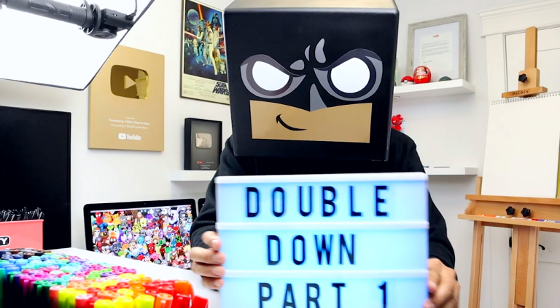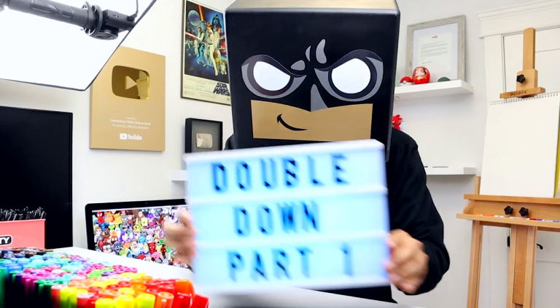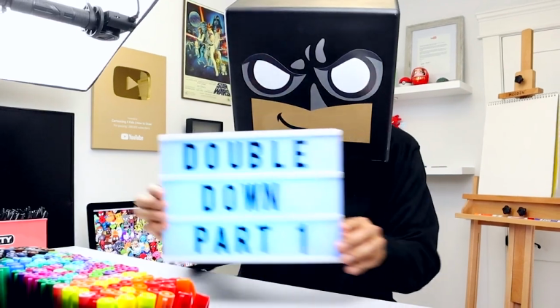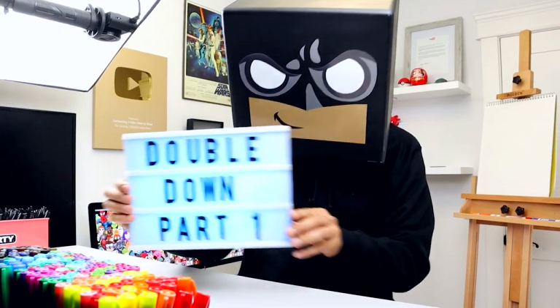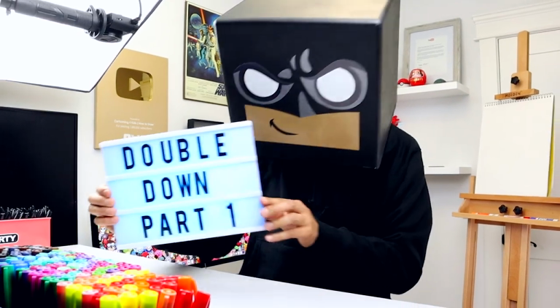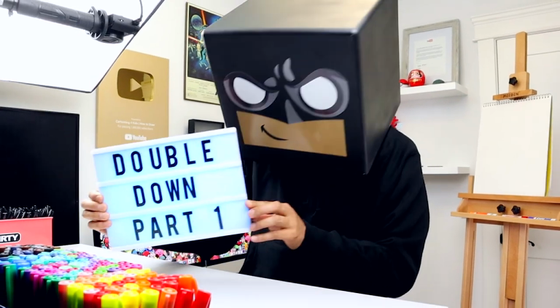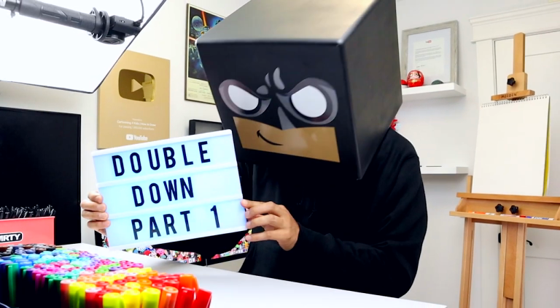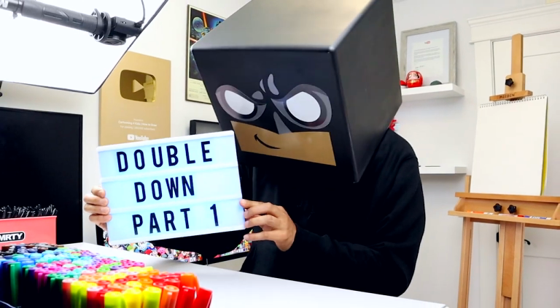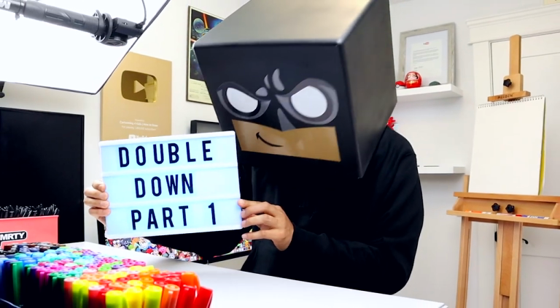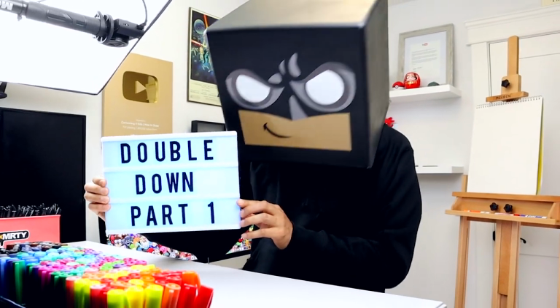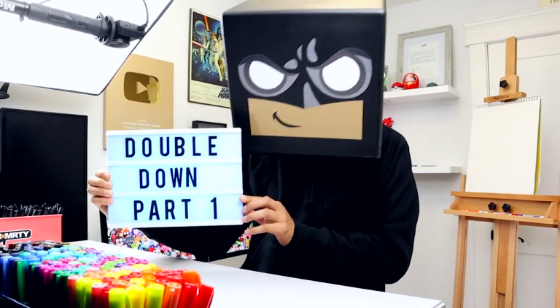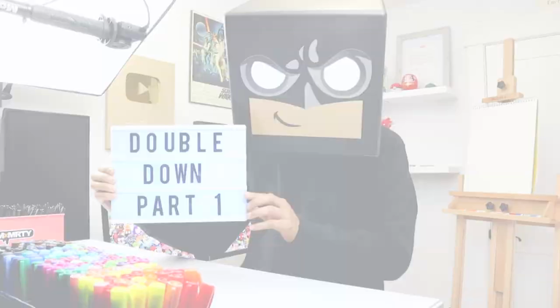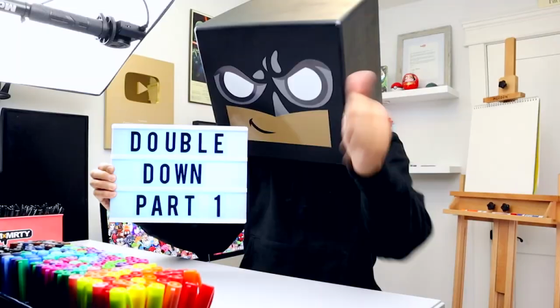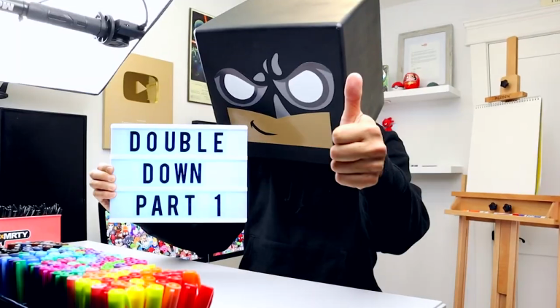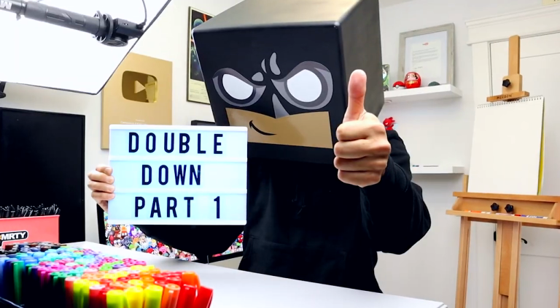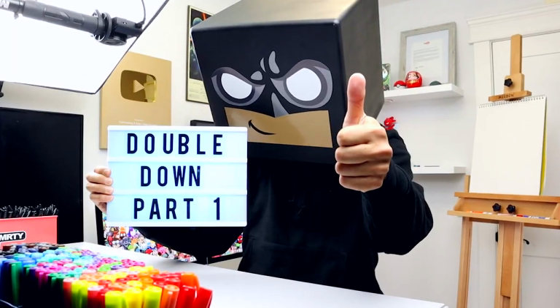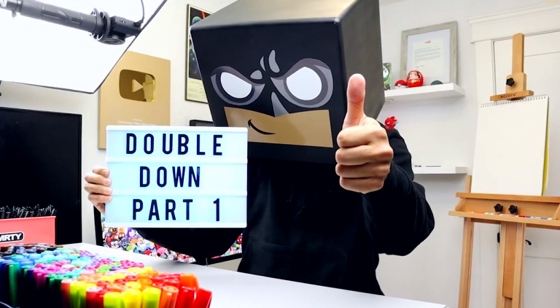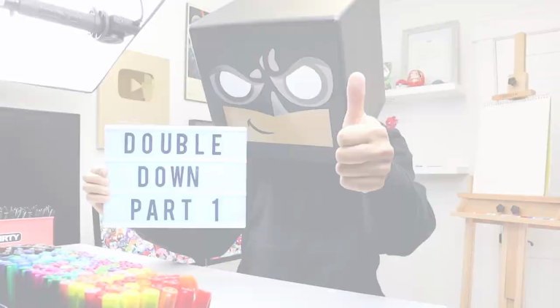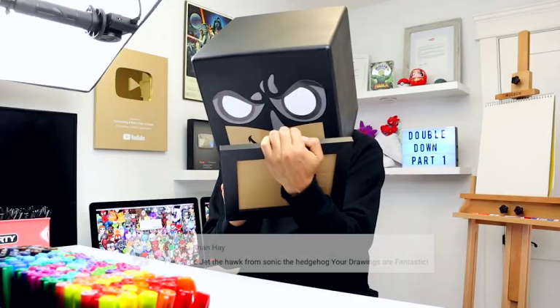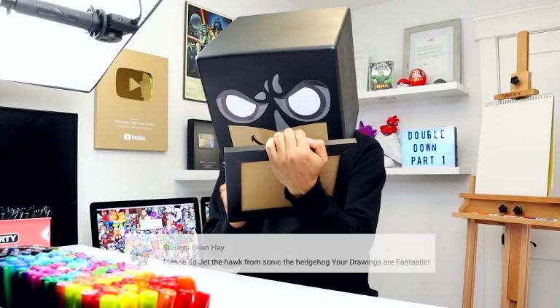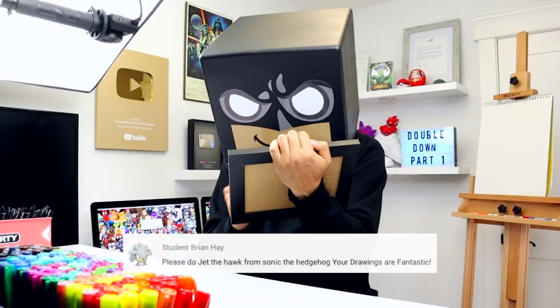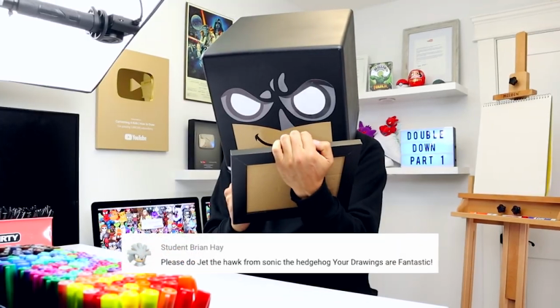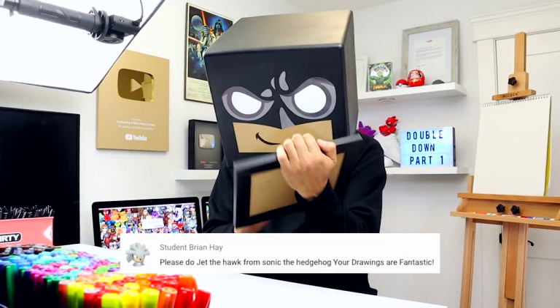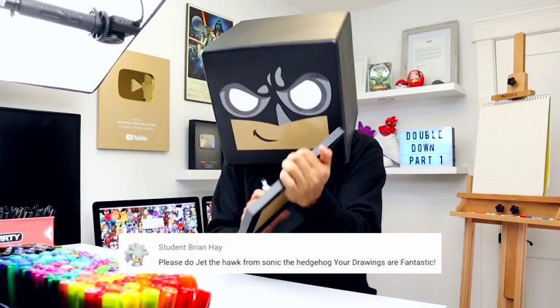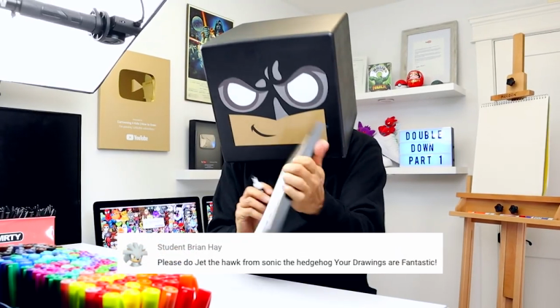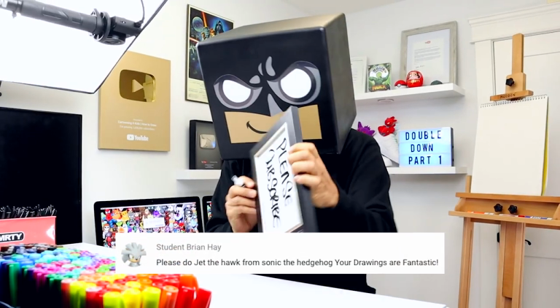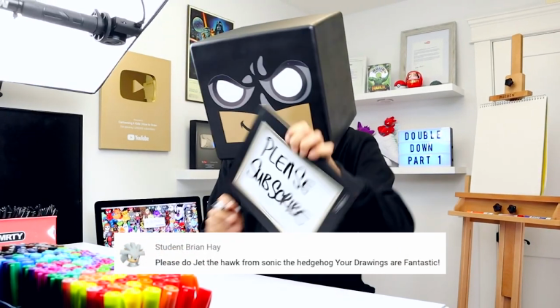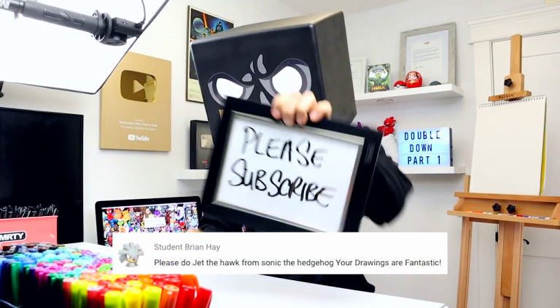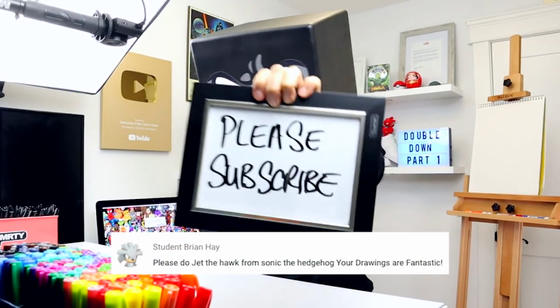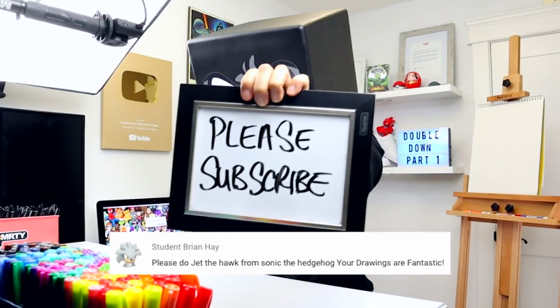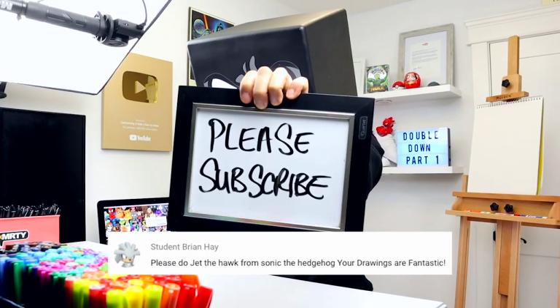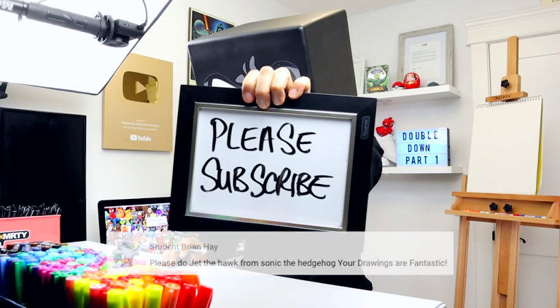What's up everyone and welcome to the club. In today's video, we'll be drawing Jet the Hawk from Sonic the Hedgehog.